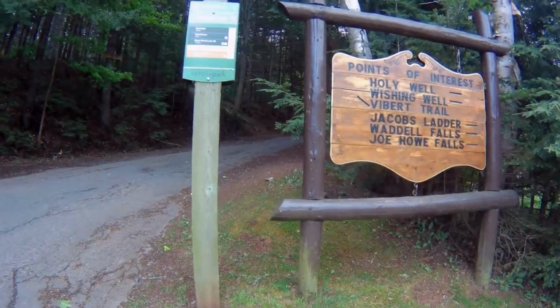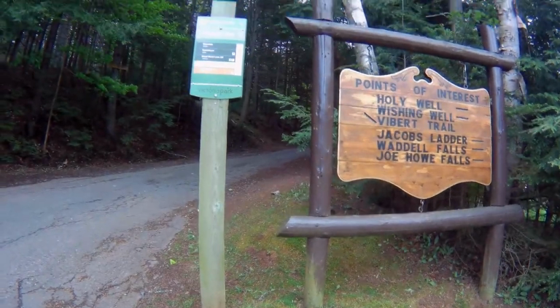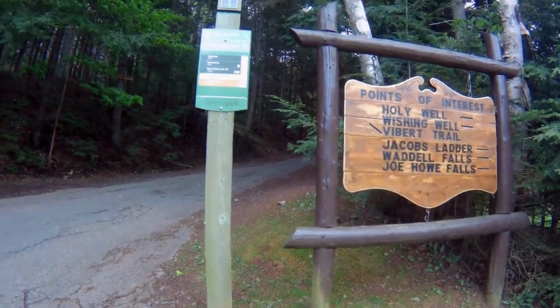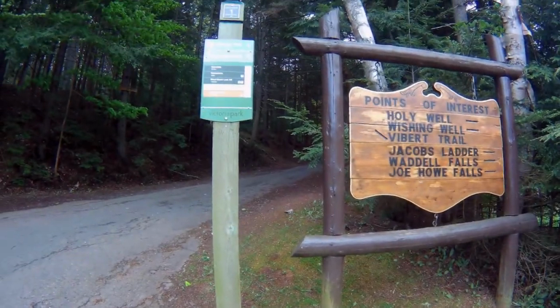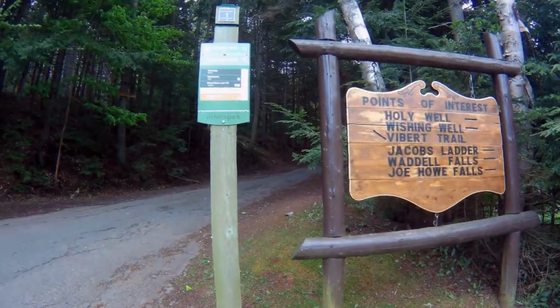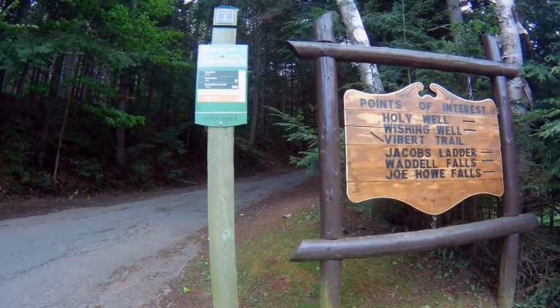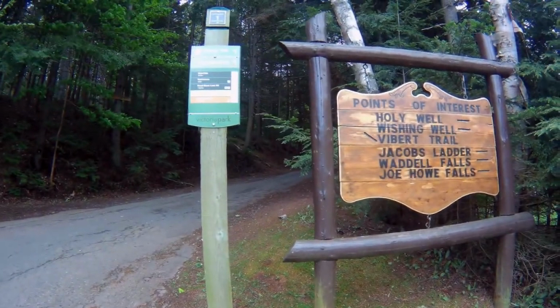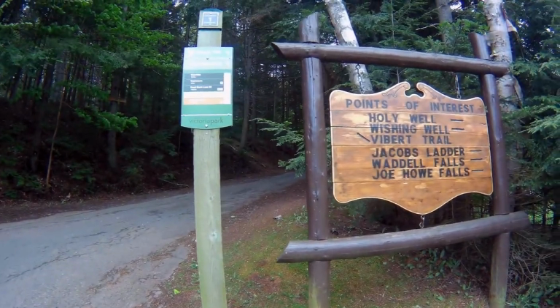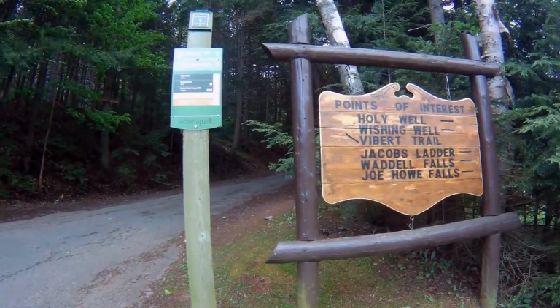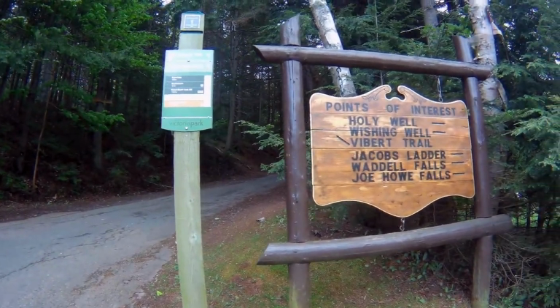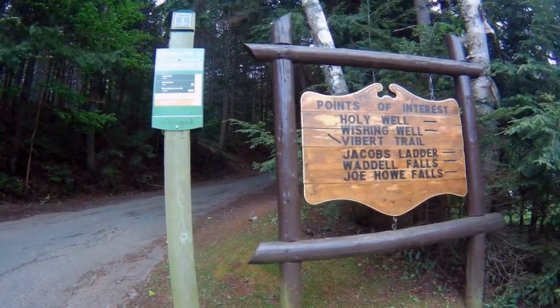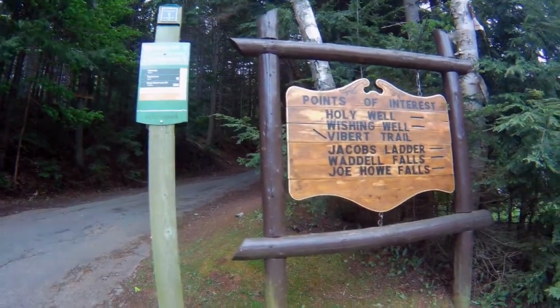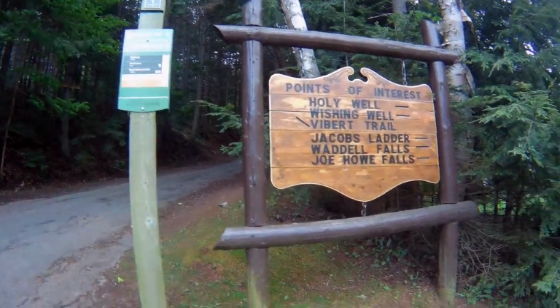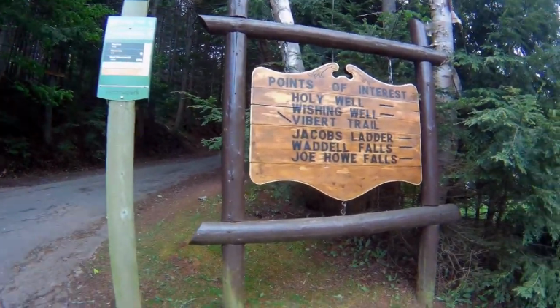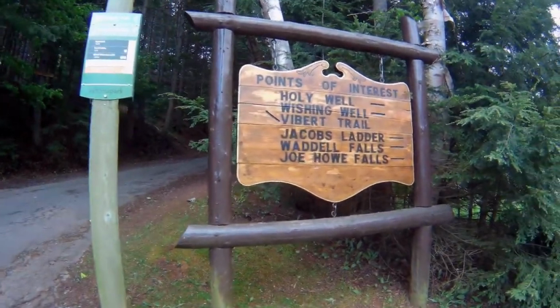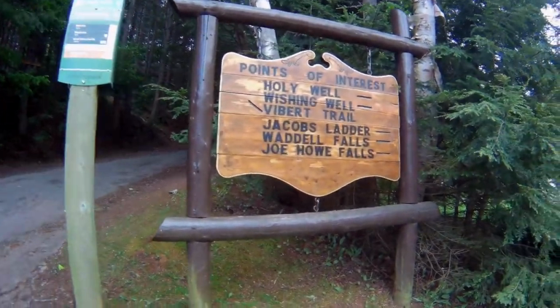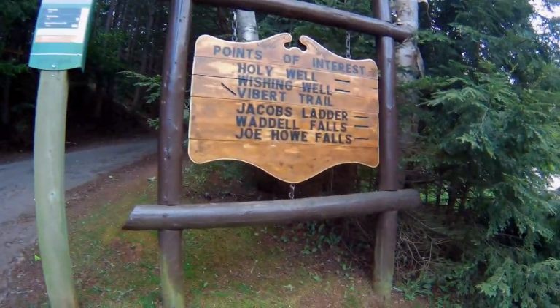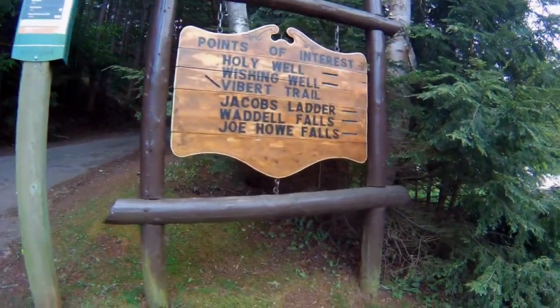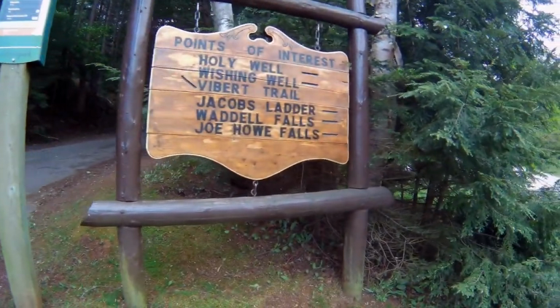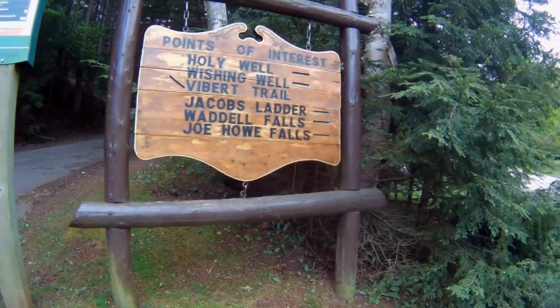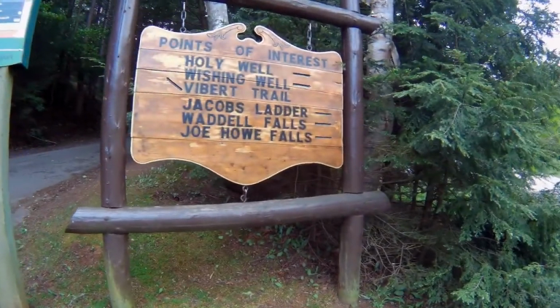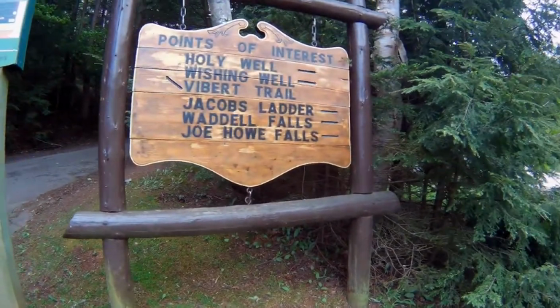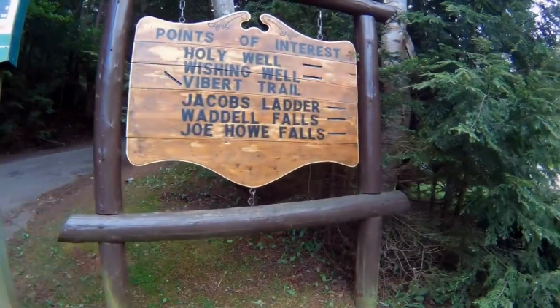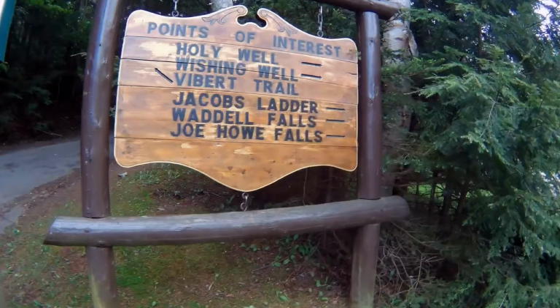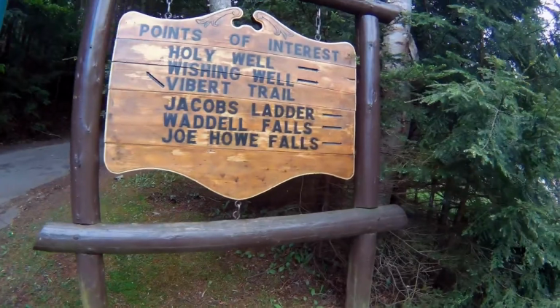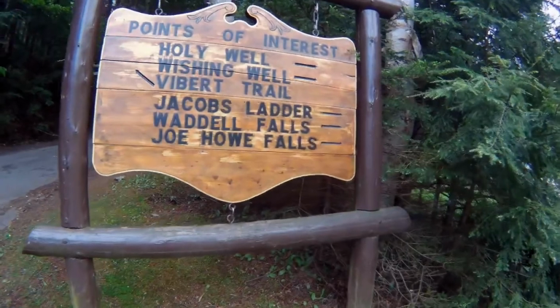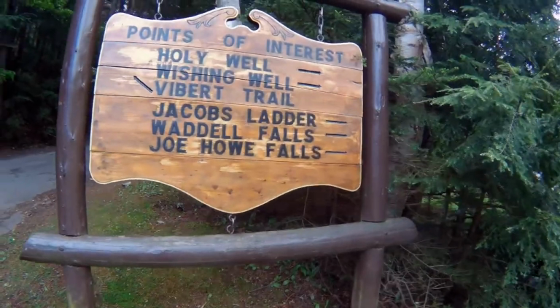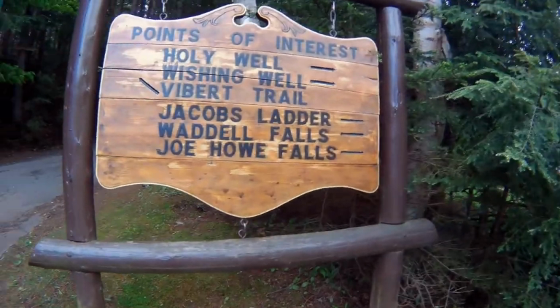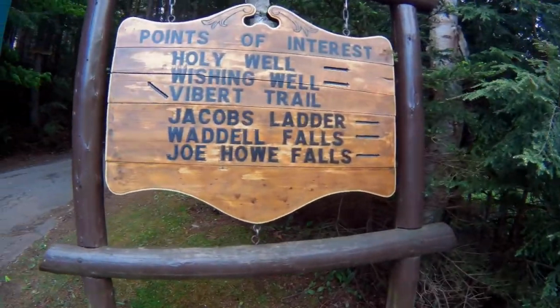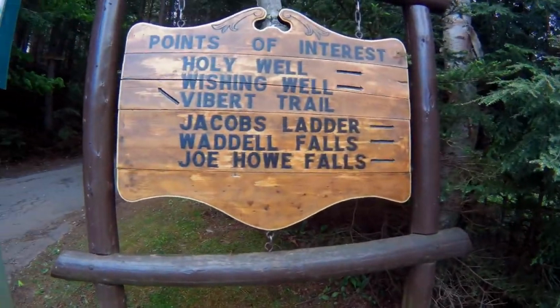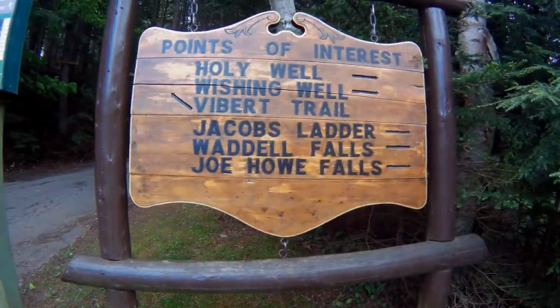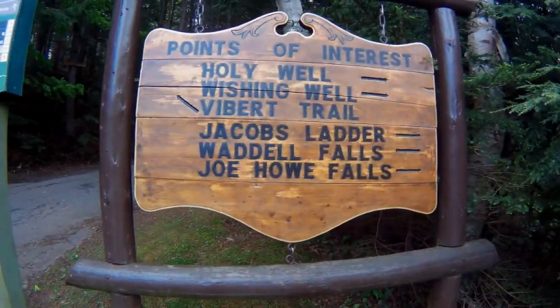I'm at a place called Victoria Park. Here are some of the points of interest.